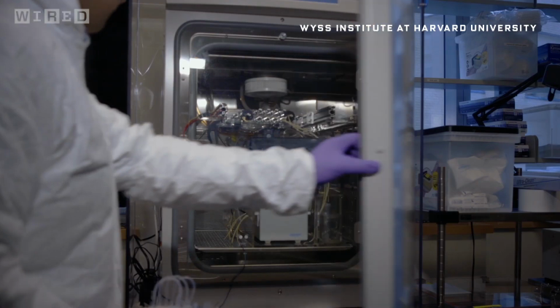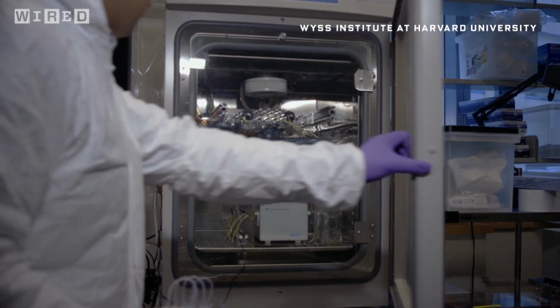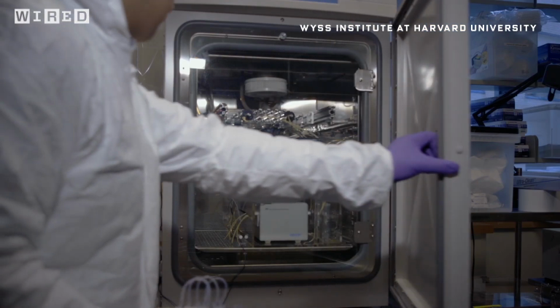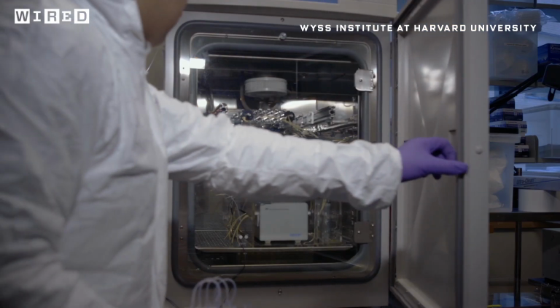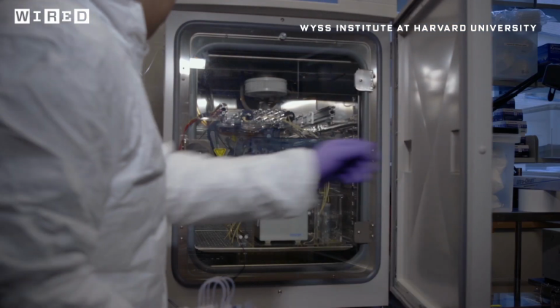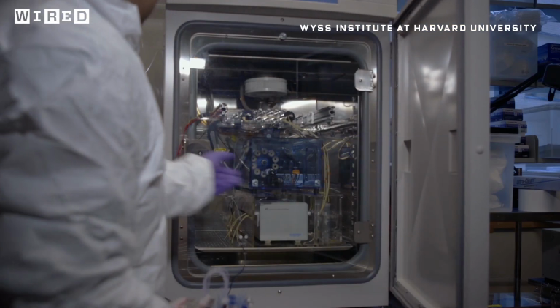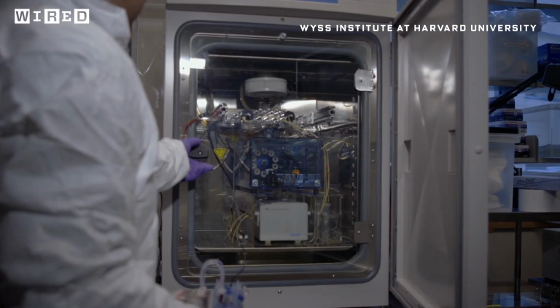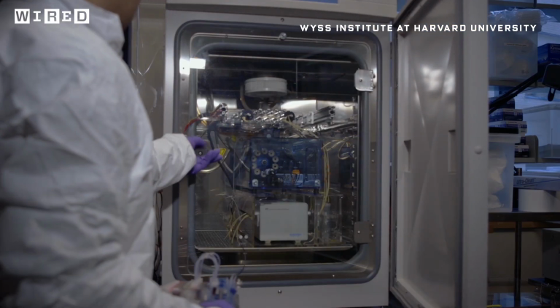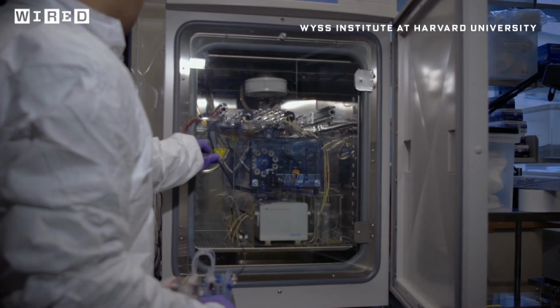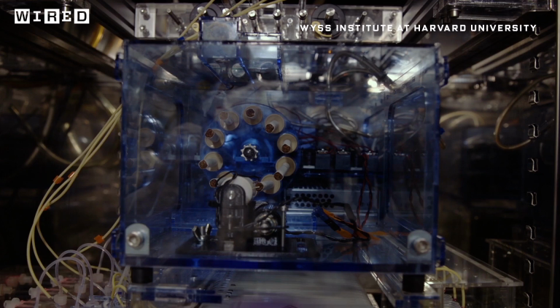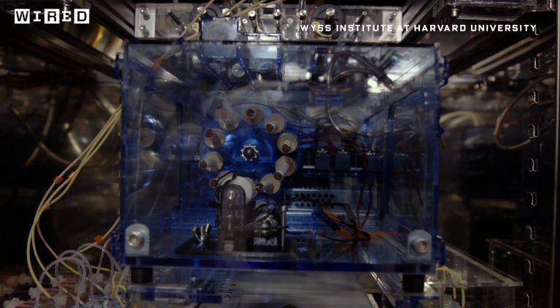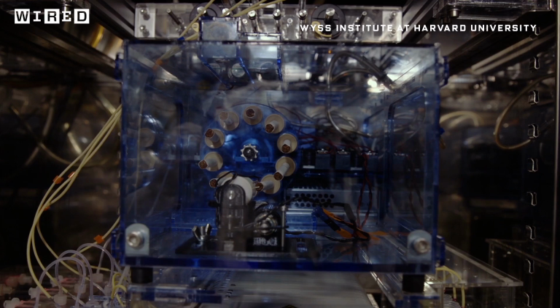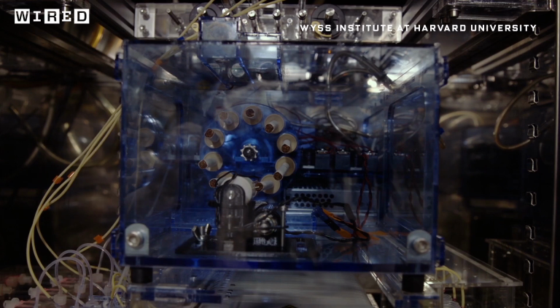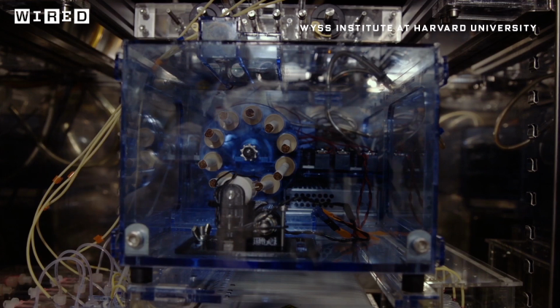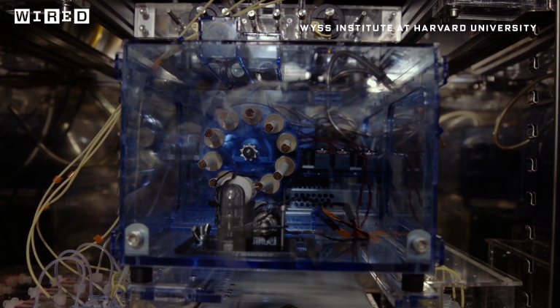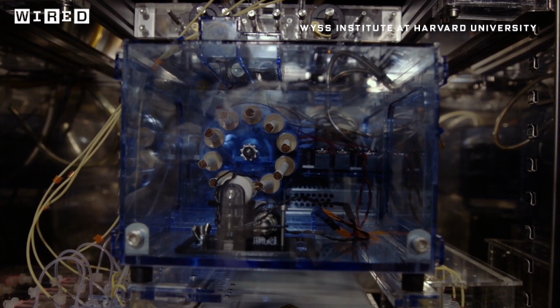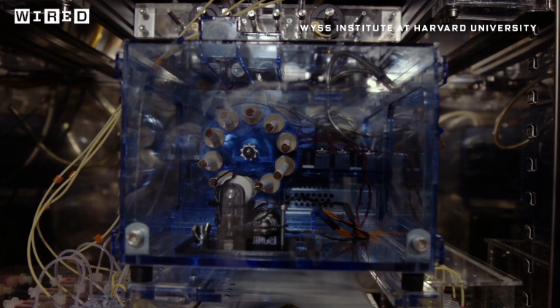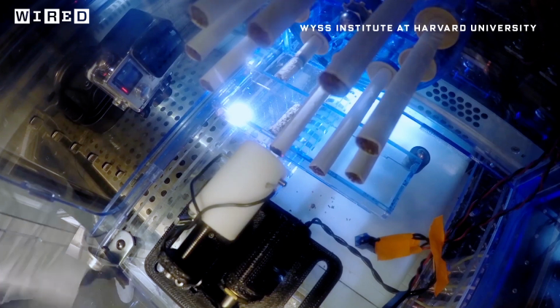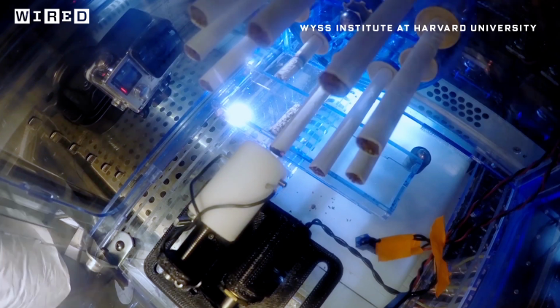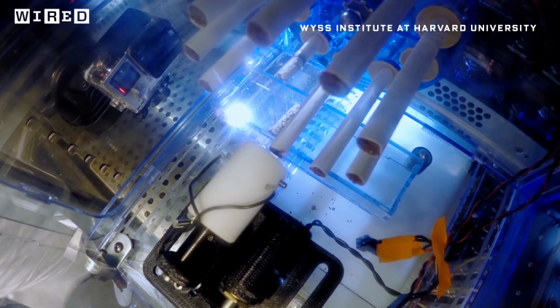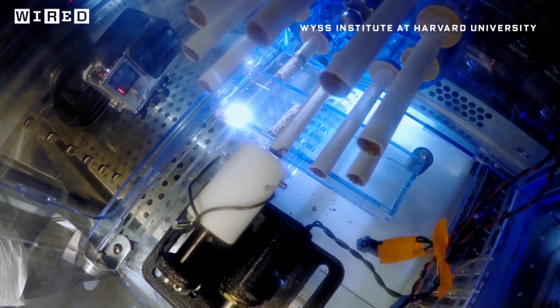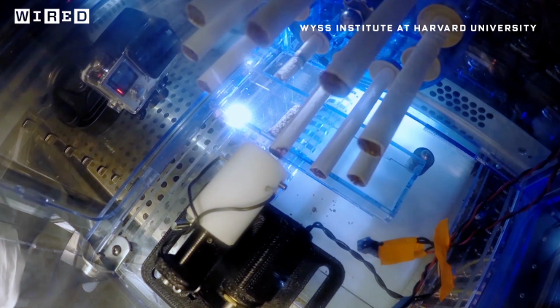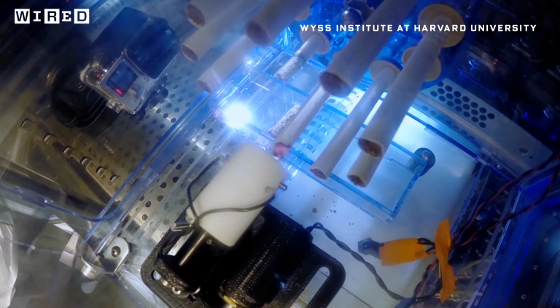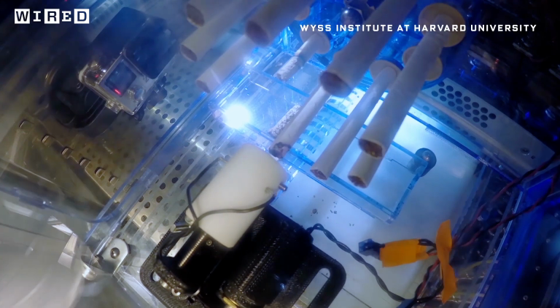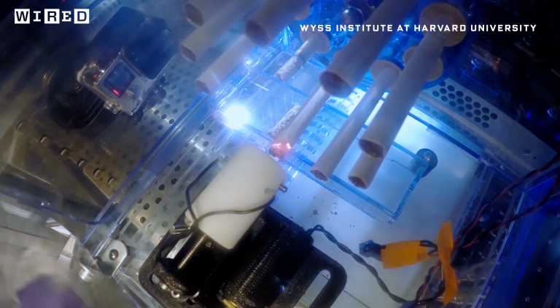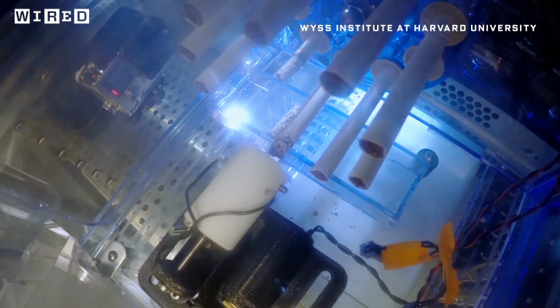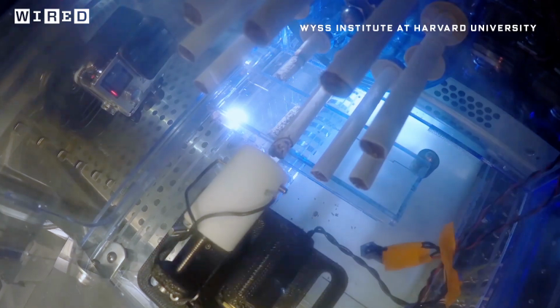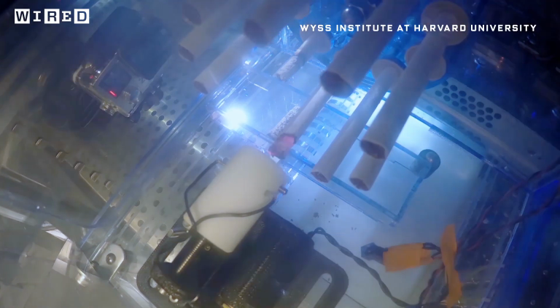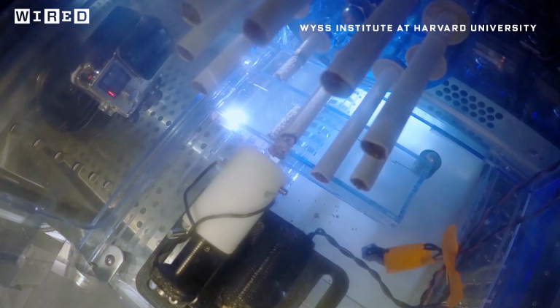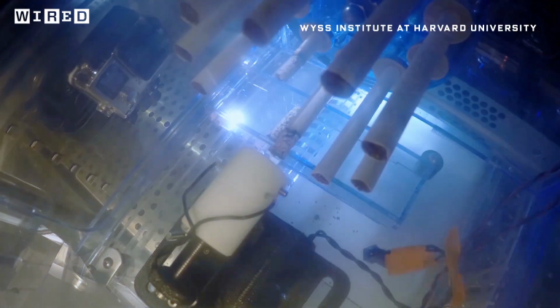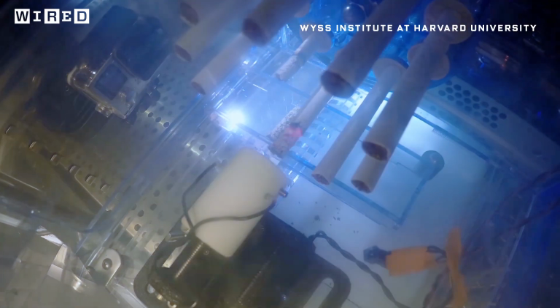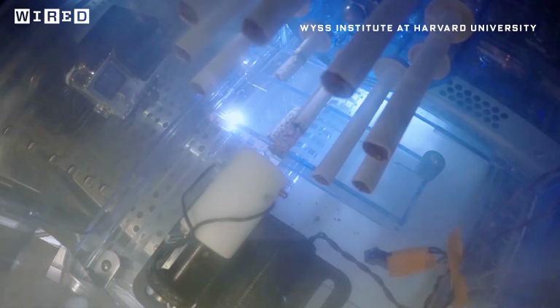So here's something: a chain-smoking robot. Looks like we've got a regular Marlboro man over here.